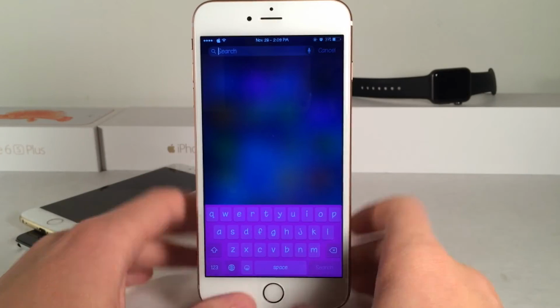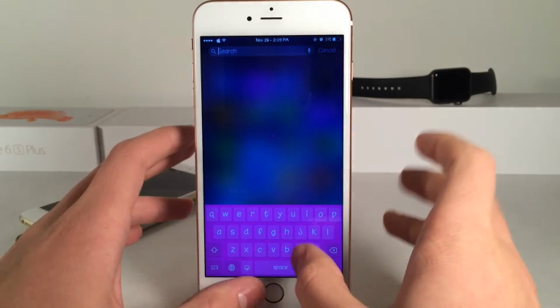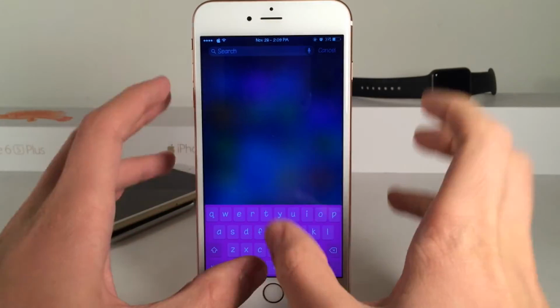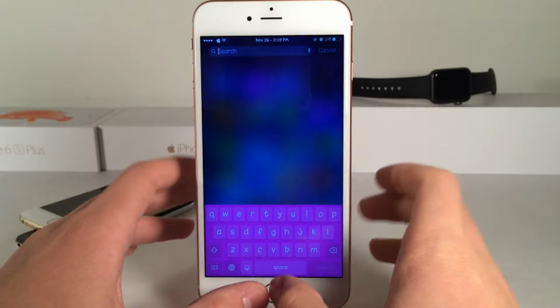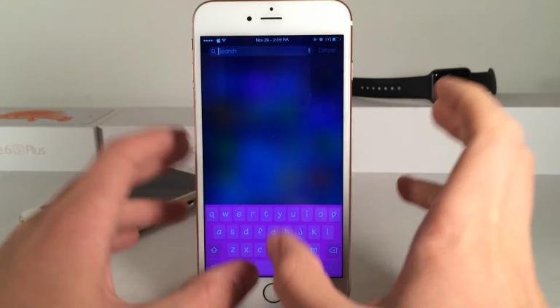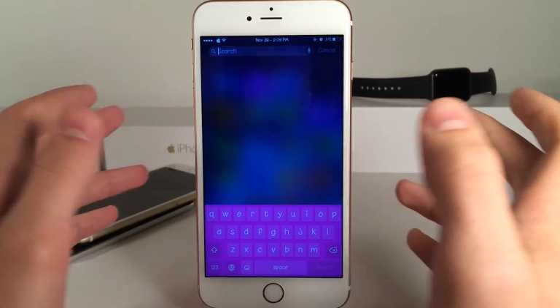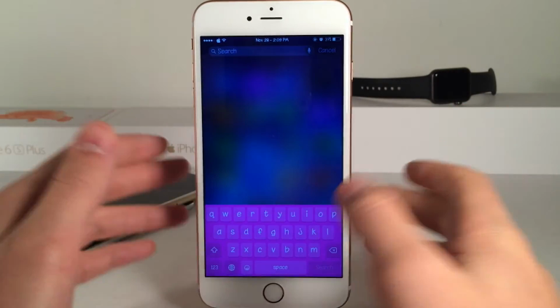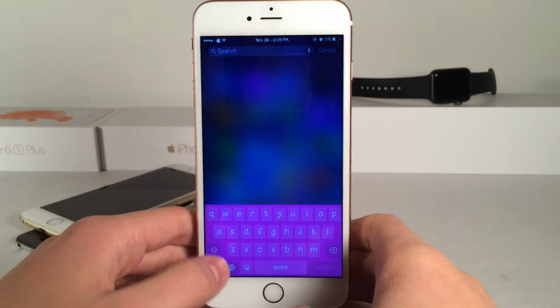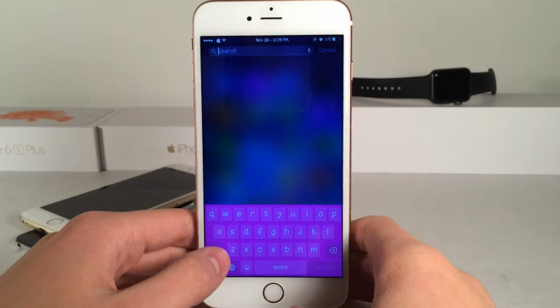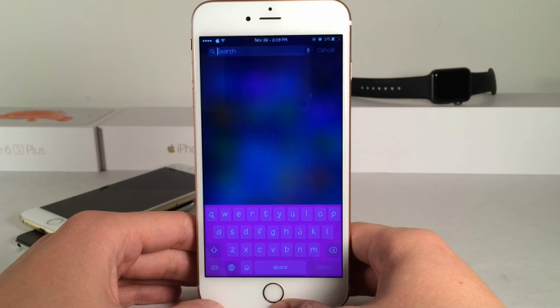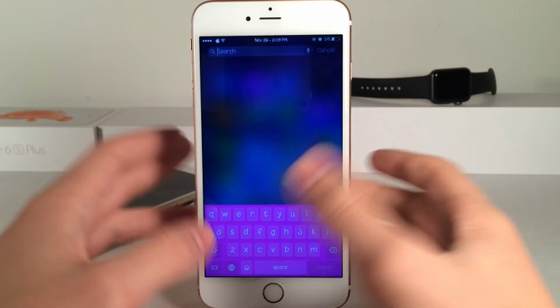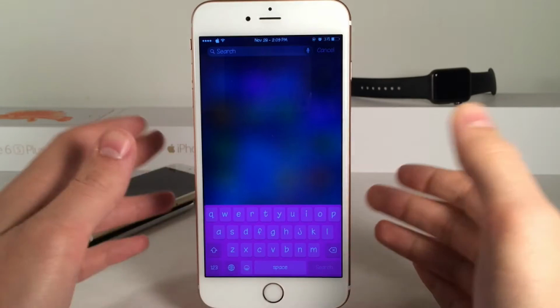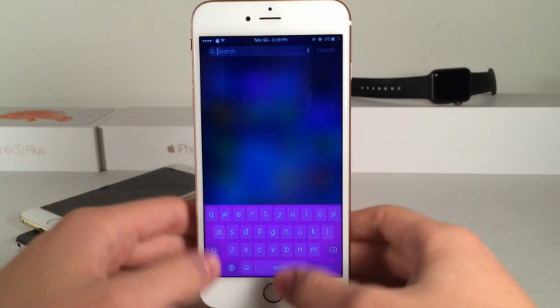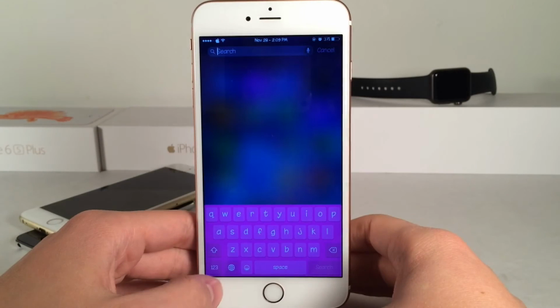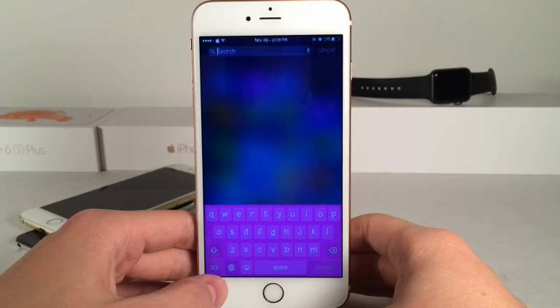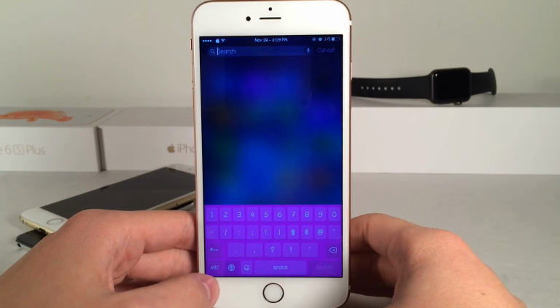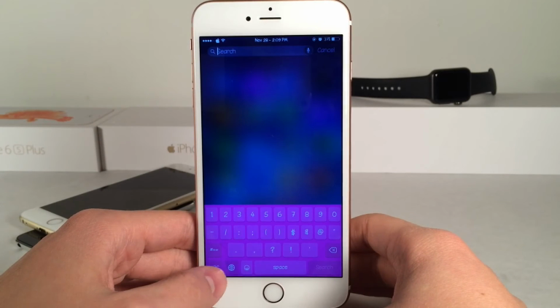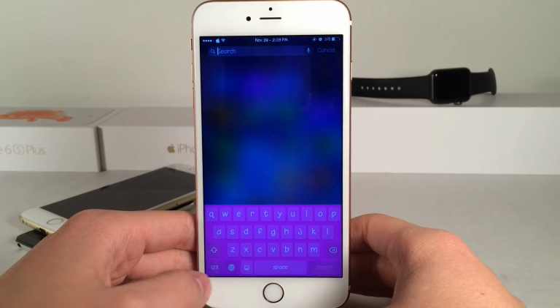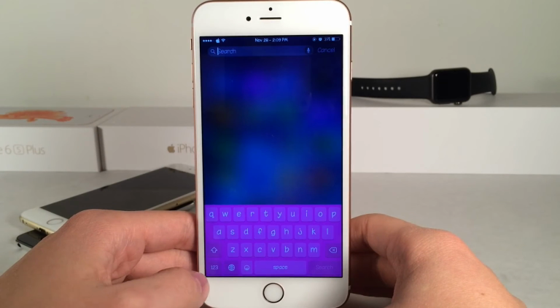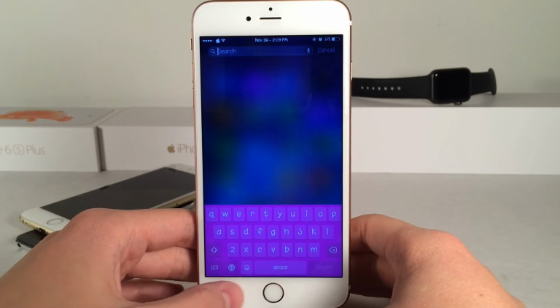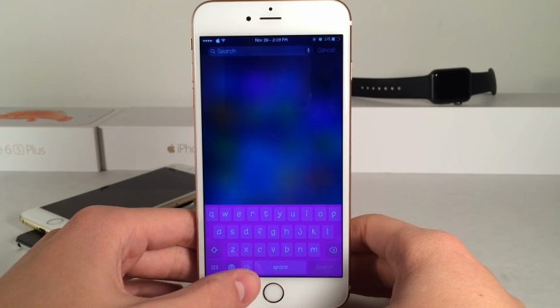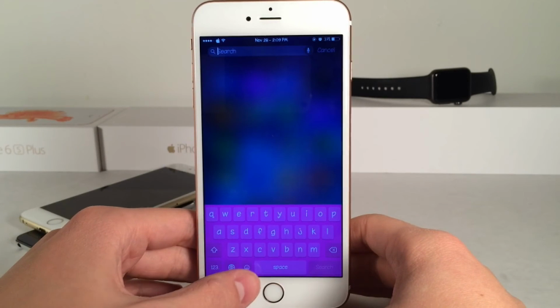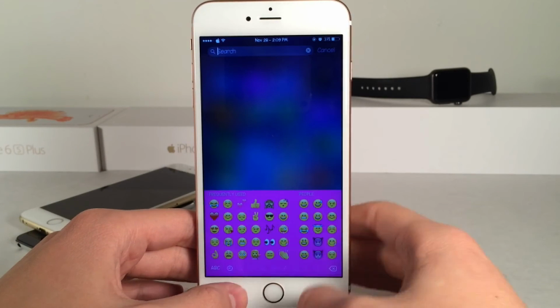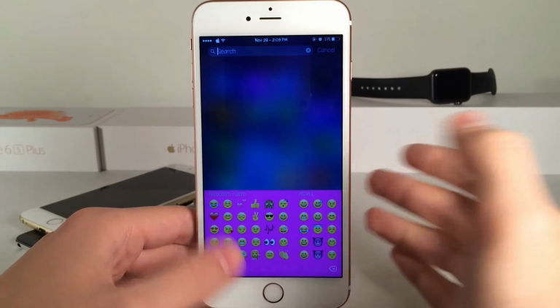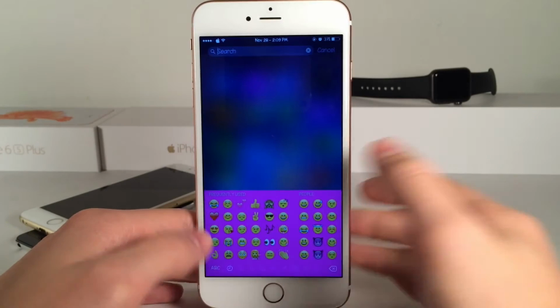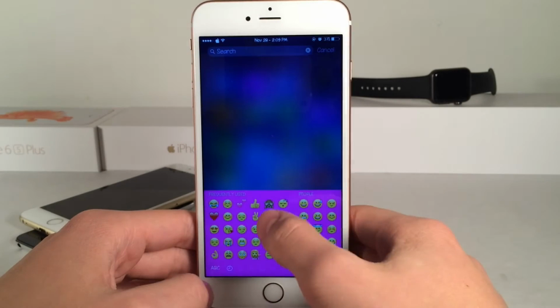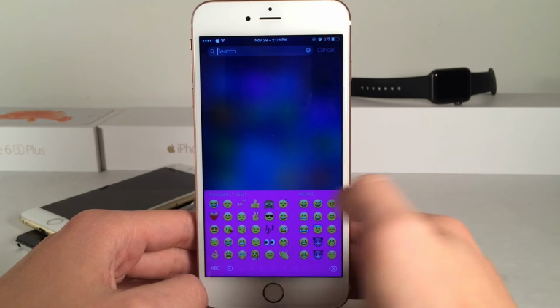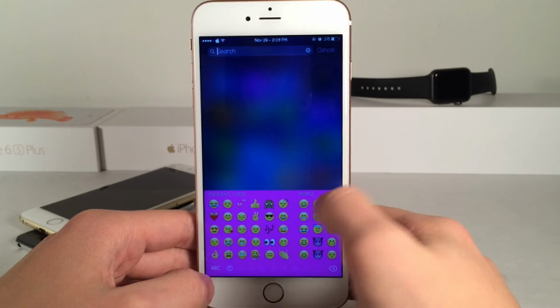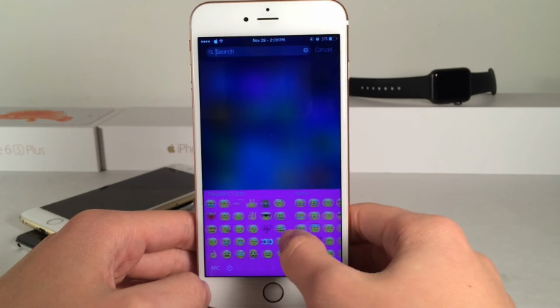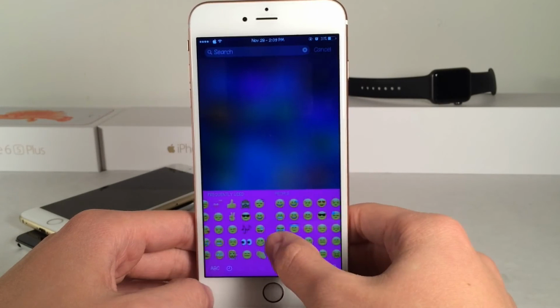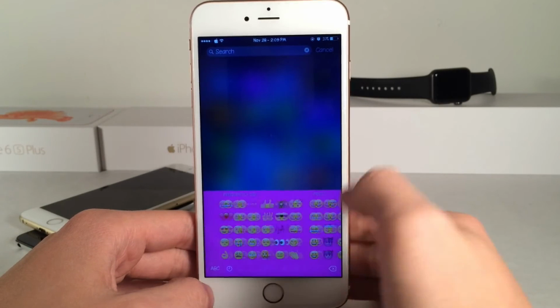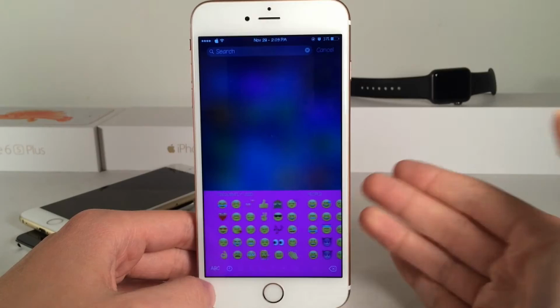As you can see our pinkish purplish keyboard has taken effect. The colors are very bold and it just looks amazing. Throughout the entire keyboard everything just looks really nice — it's very vibrant throughout the whole thing. Here's the emoji keyboard.